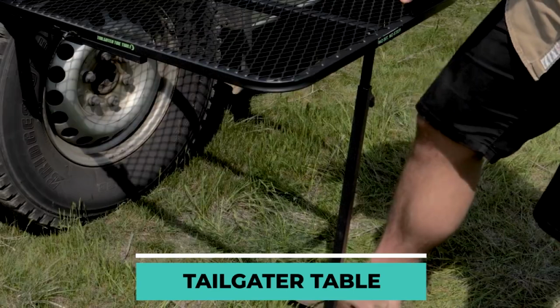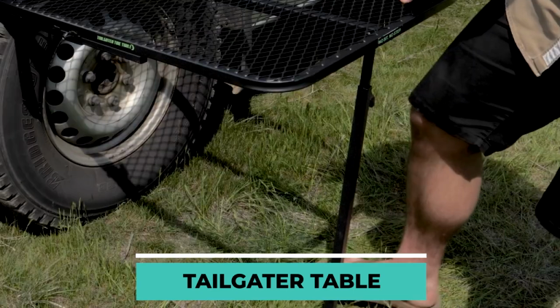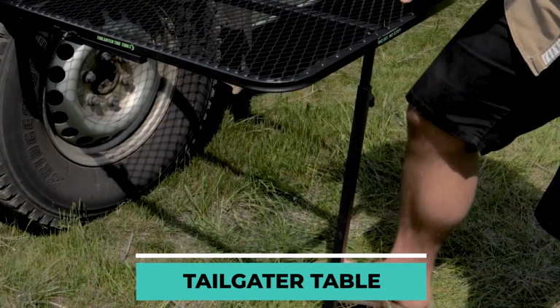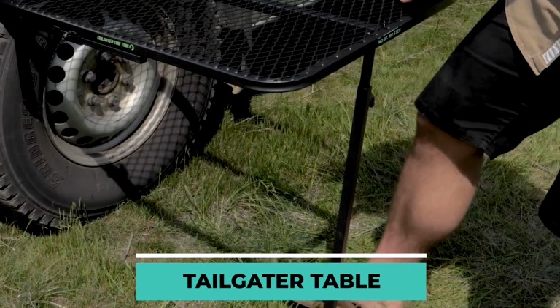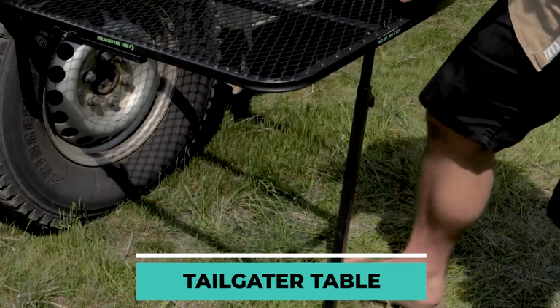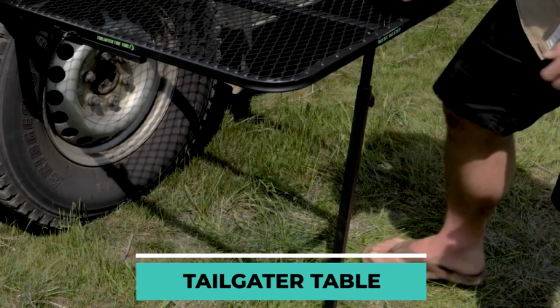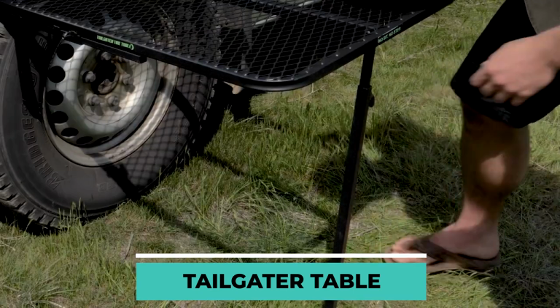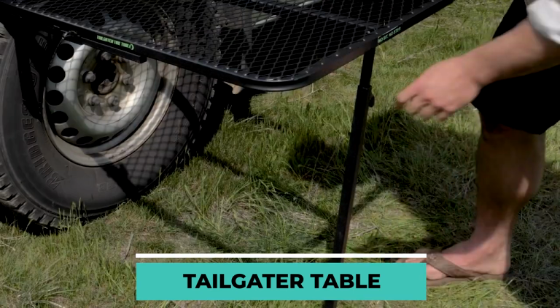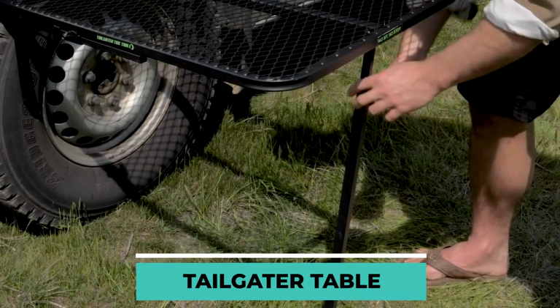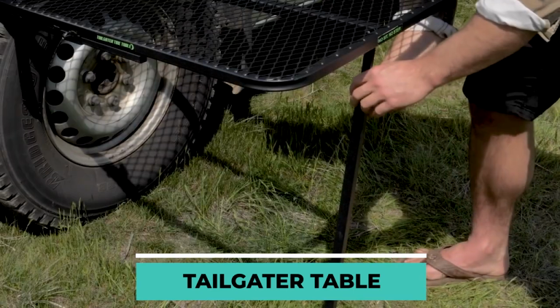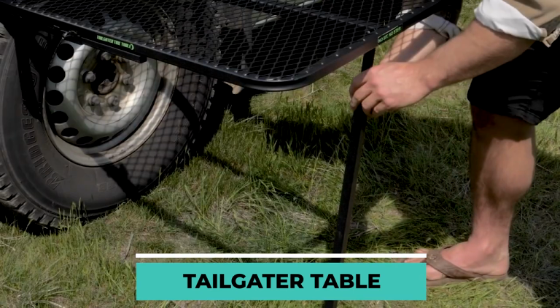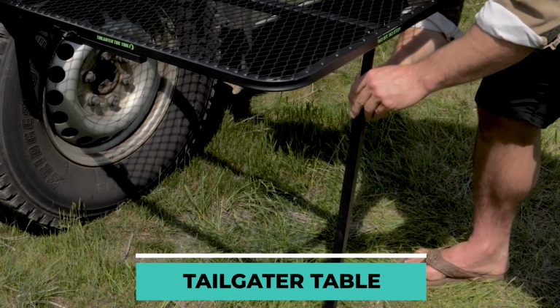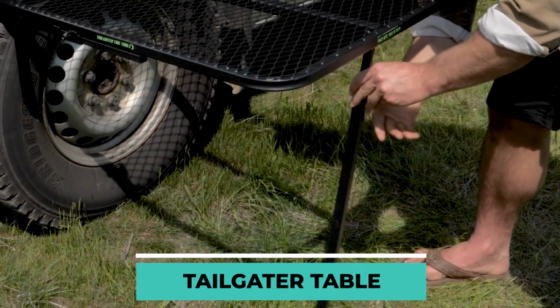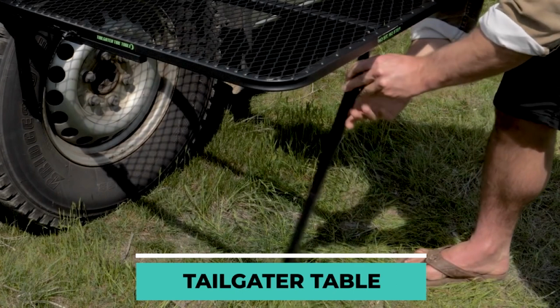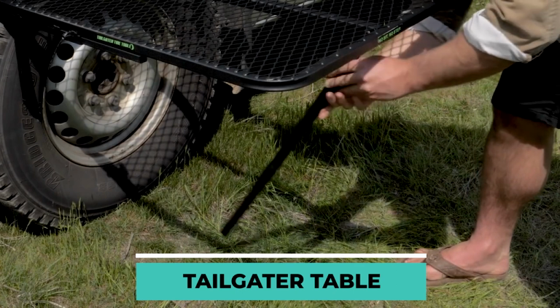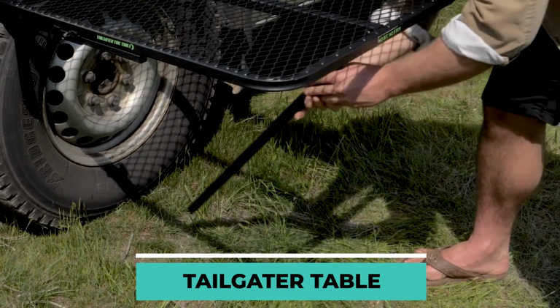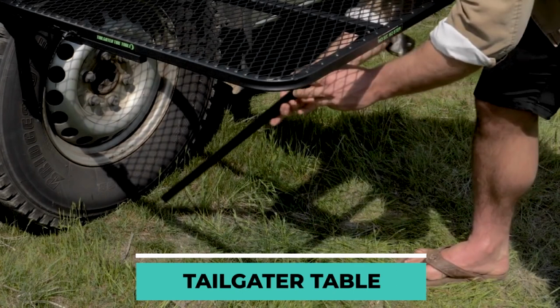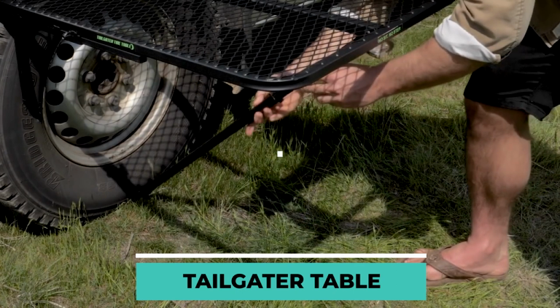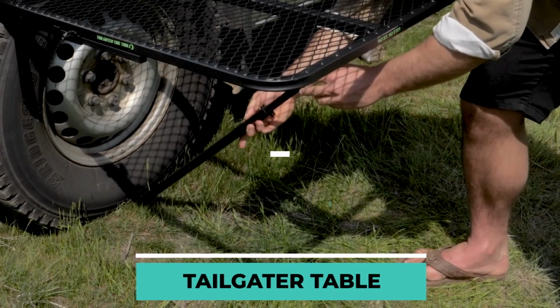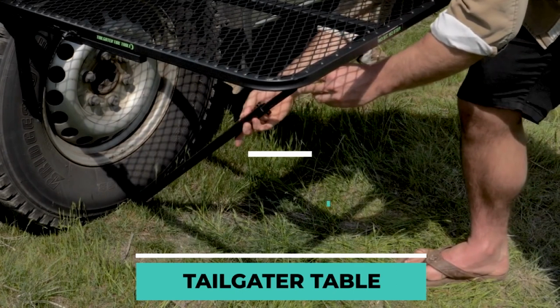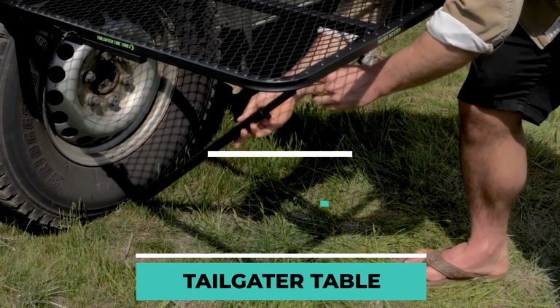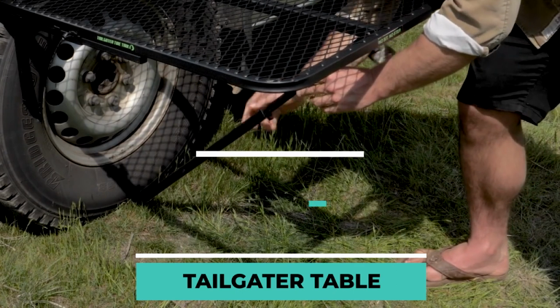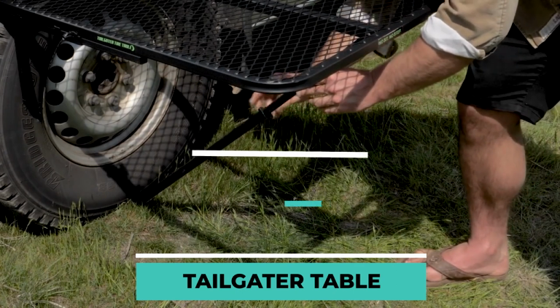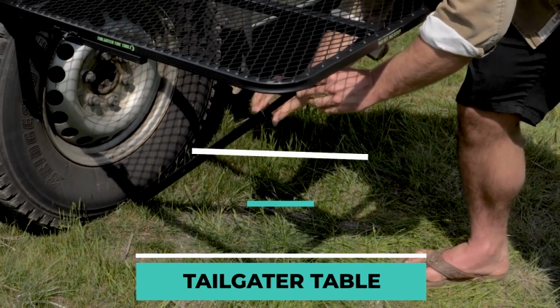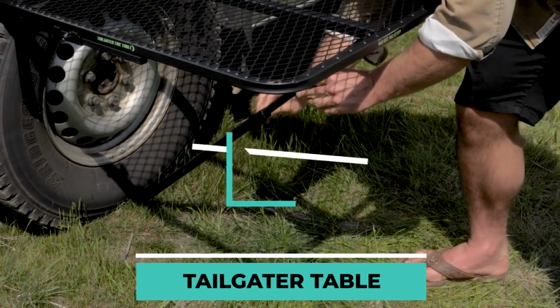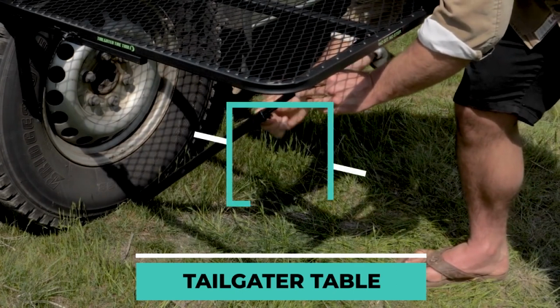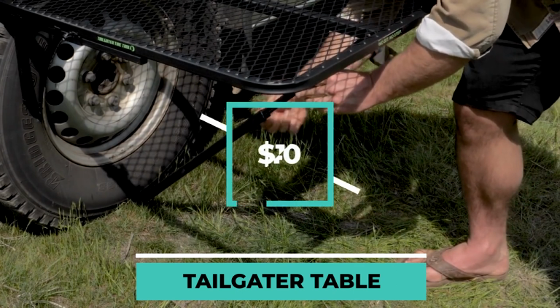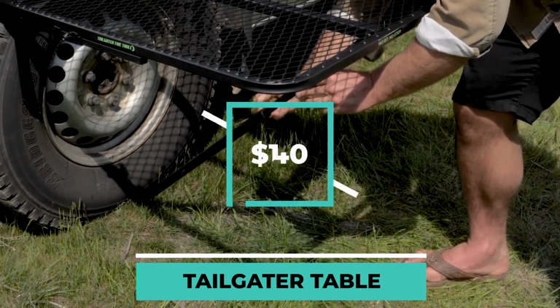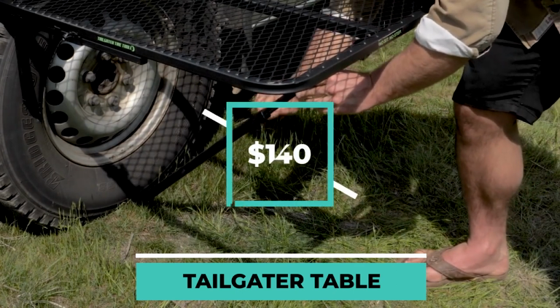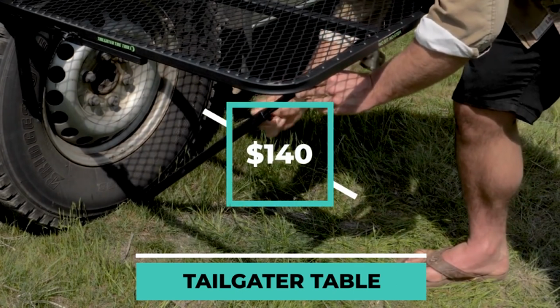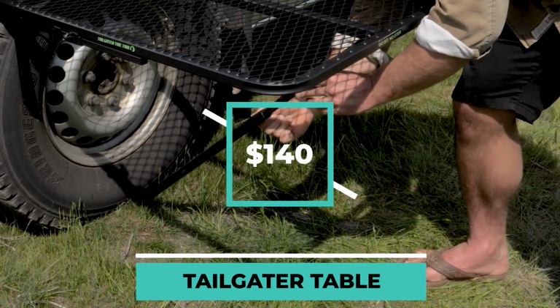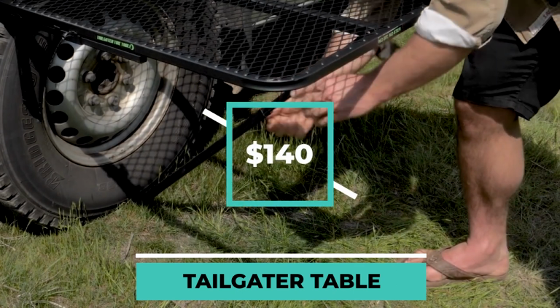This lightweight, compact, and convenient metal structure can be yours at $140.